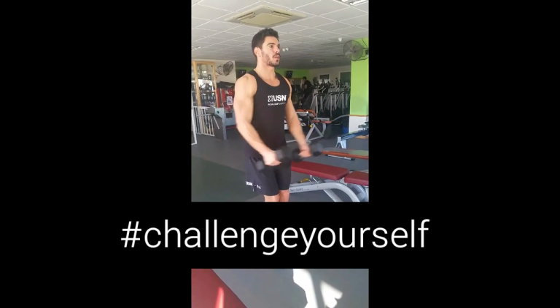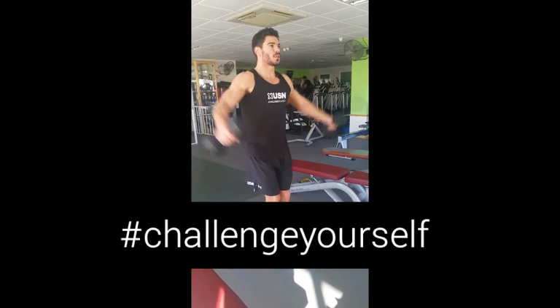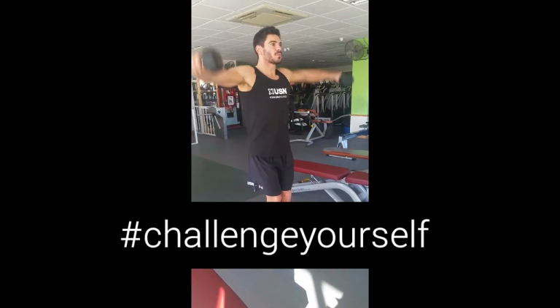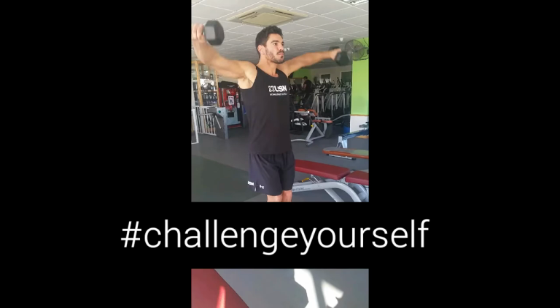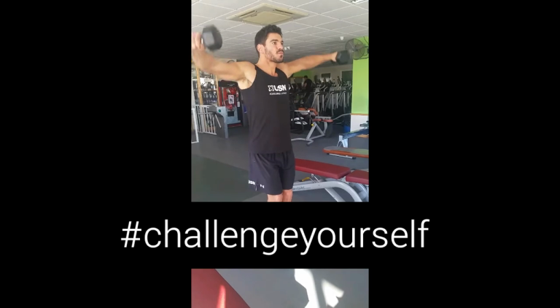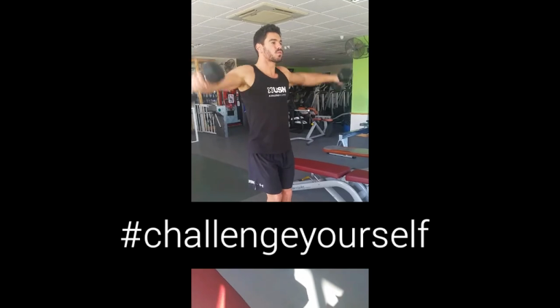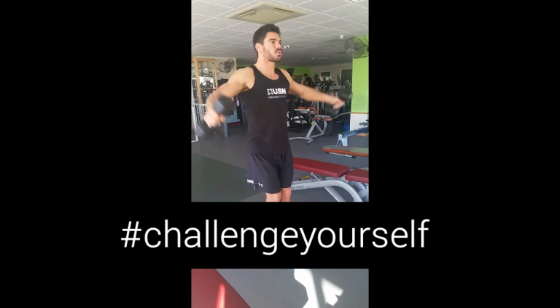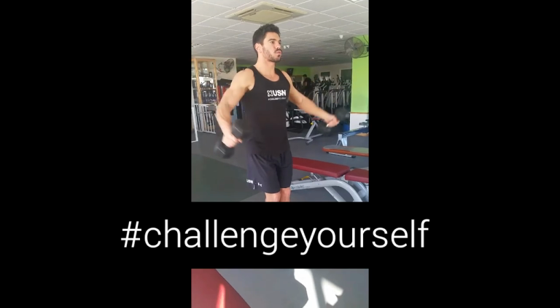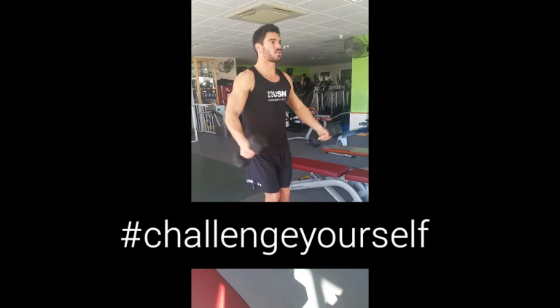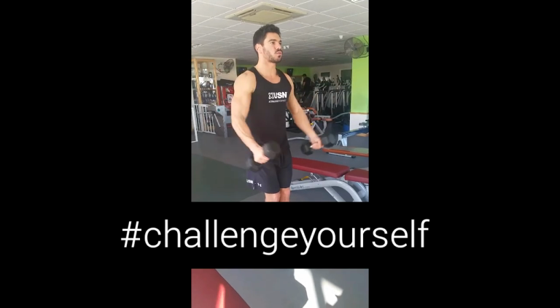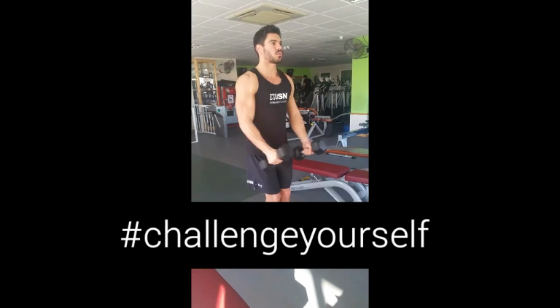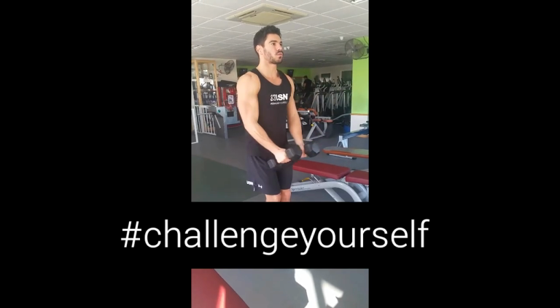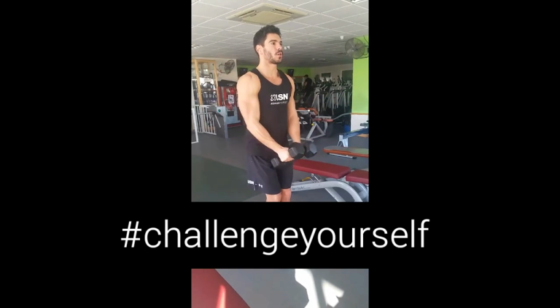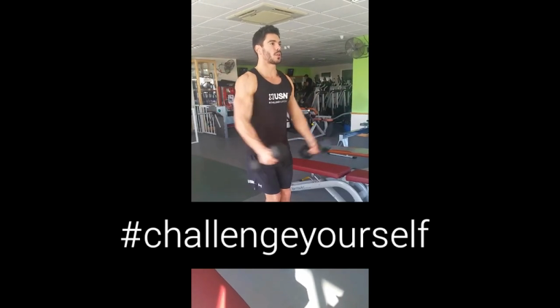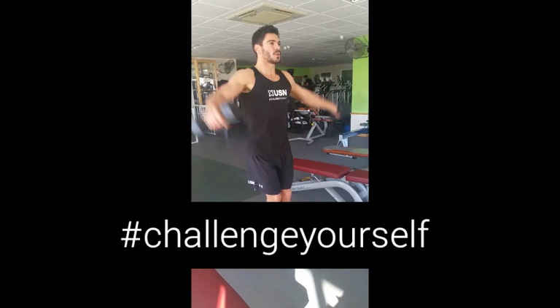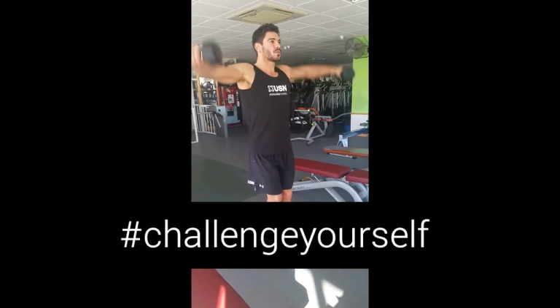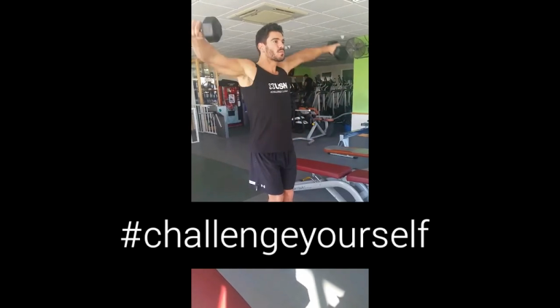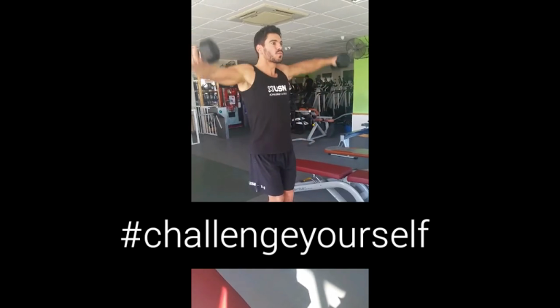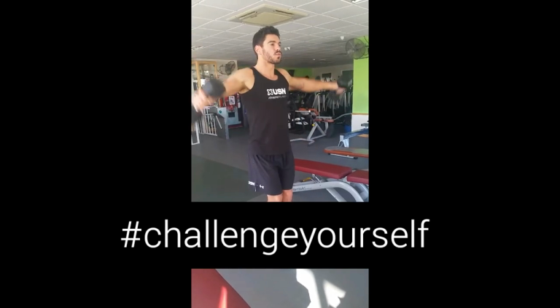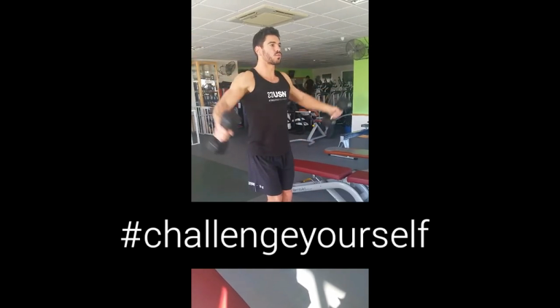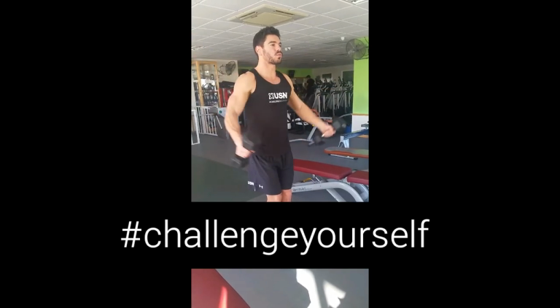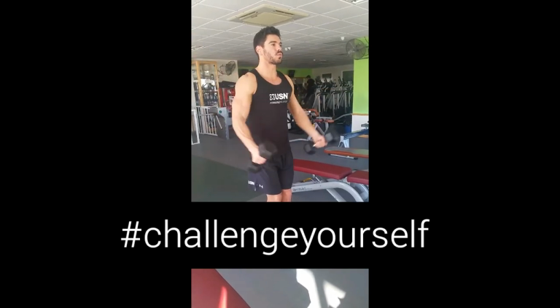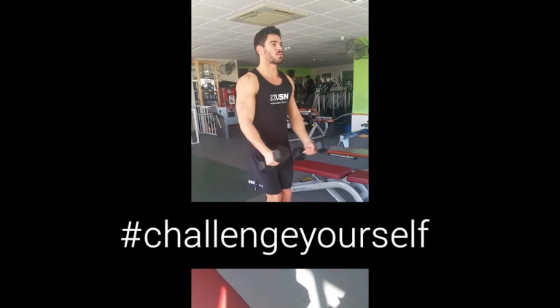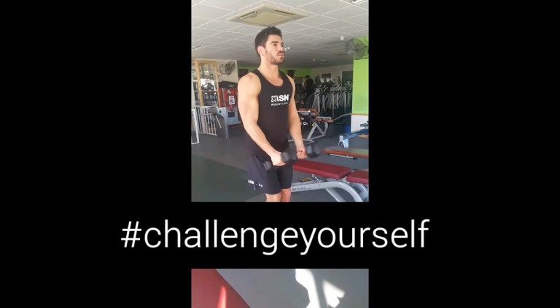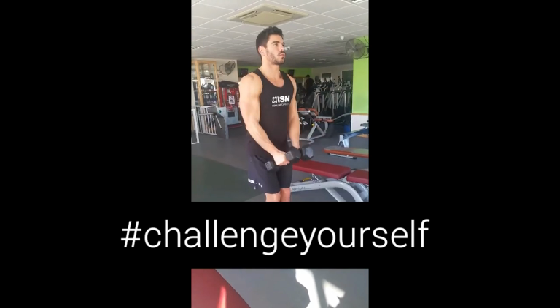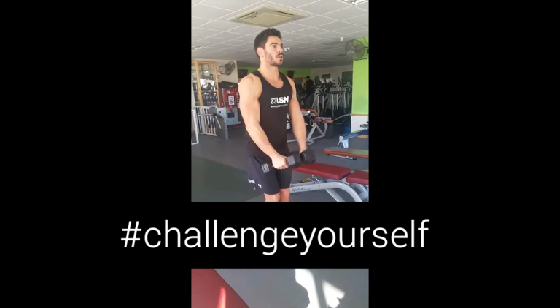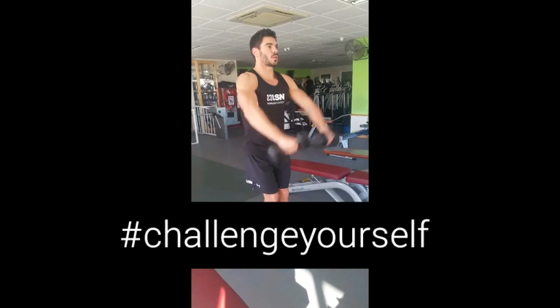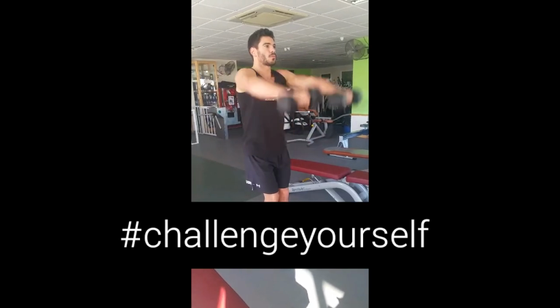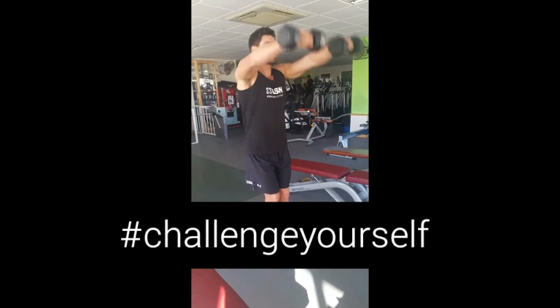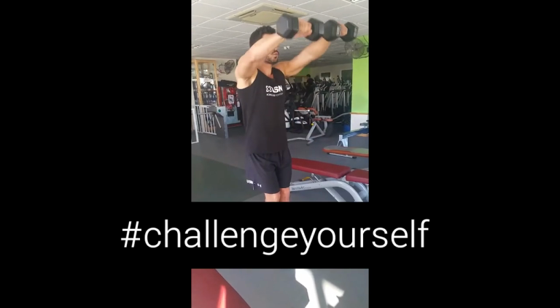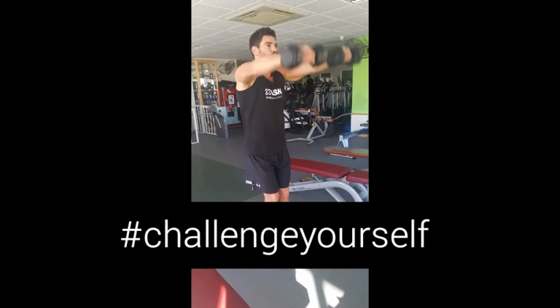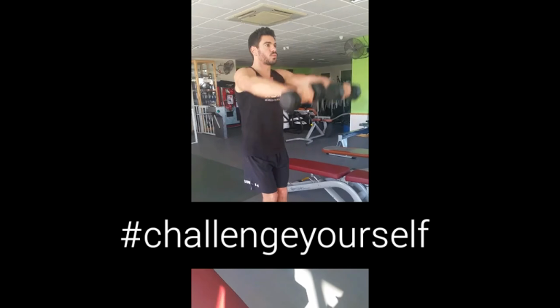Start off with a lateral raise, keeping the elbows high and under control. Perform 7 repetitions.